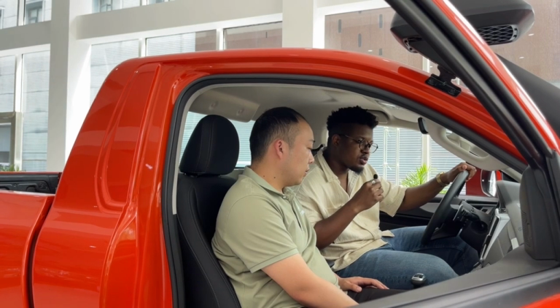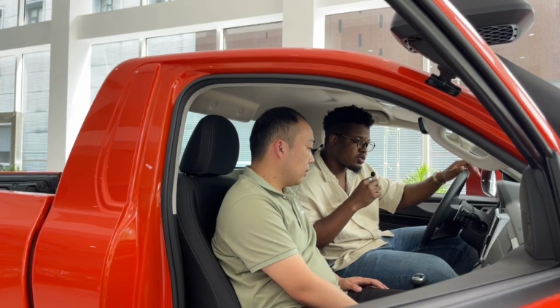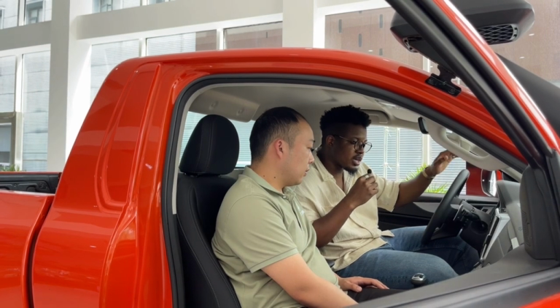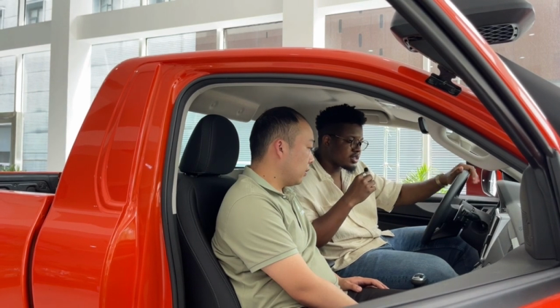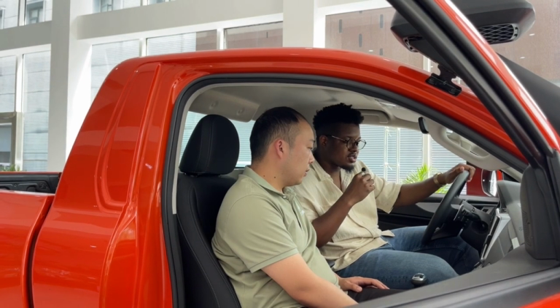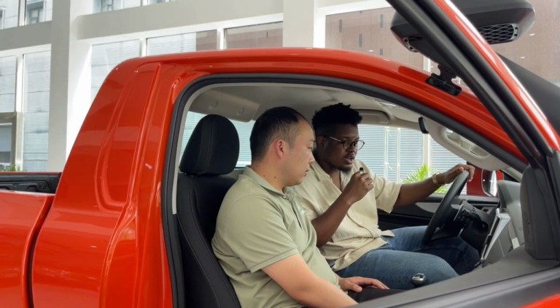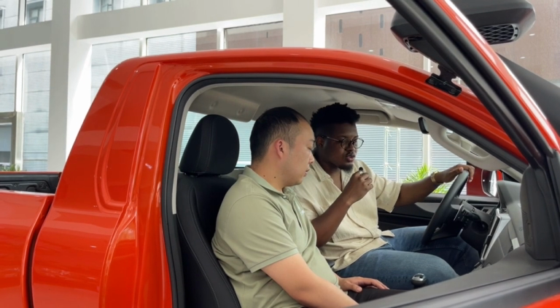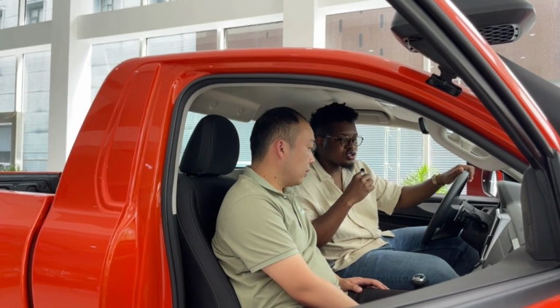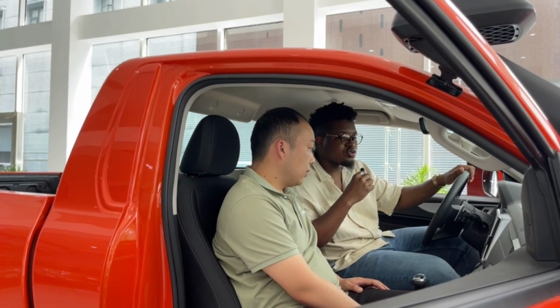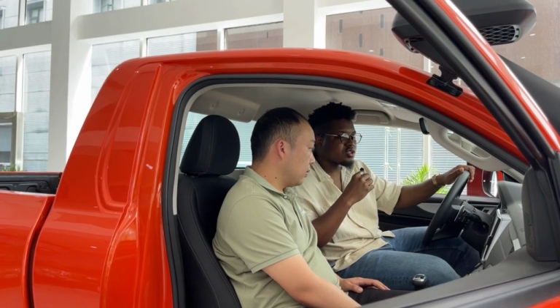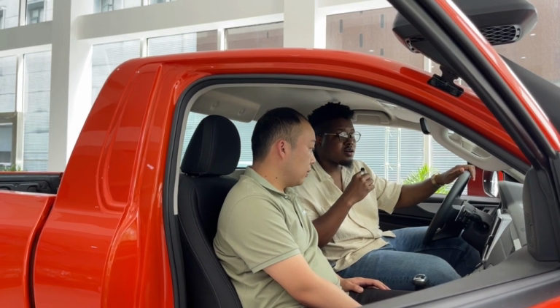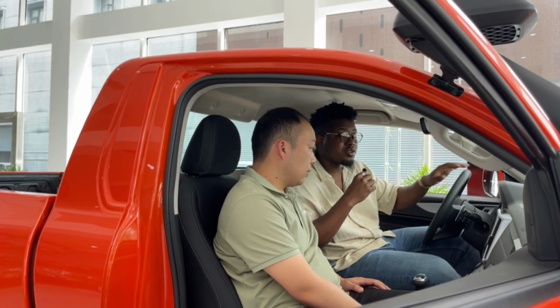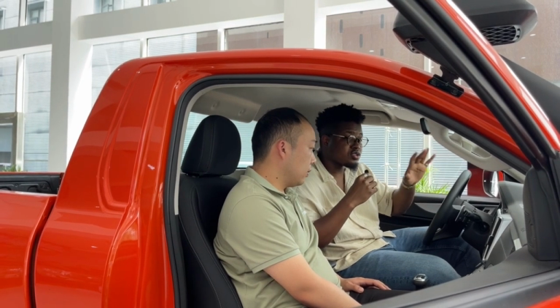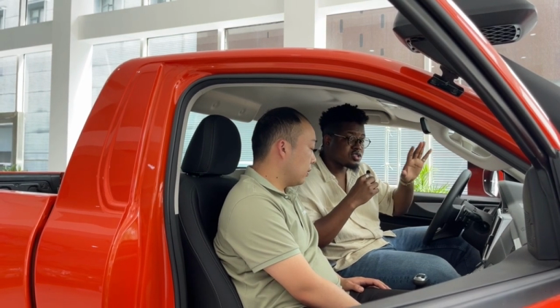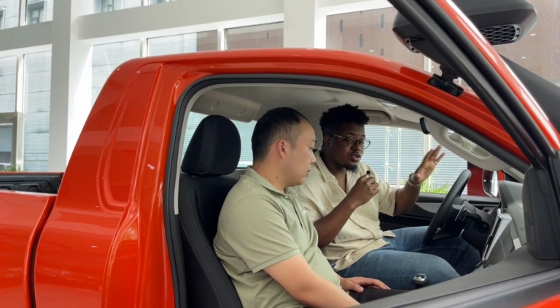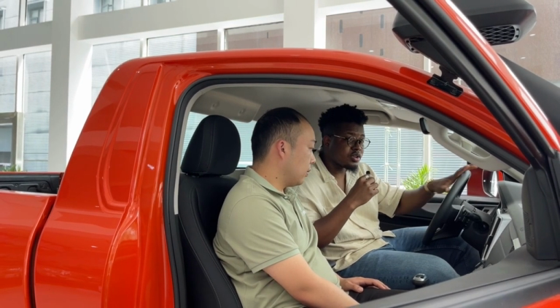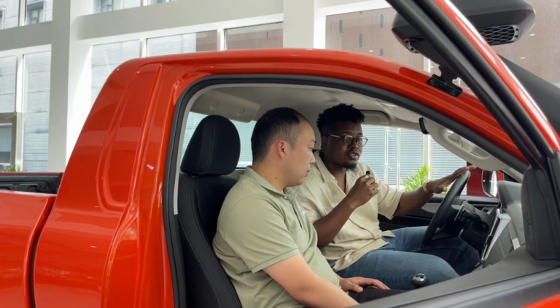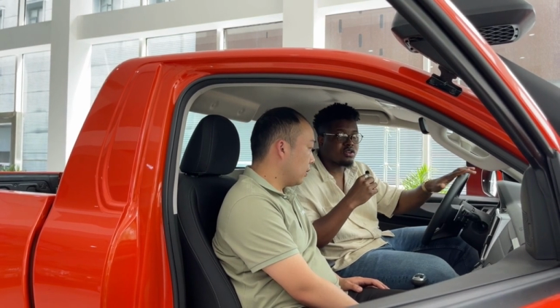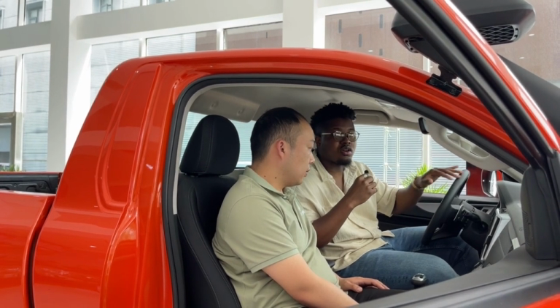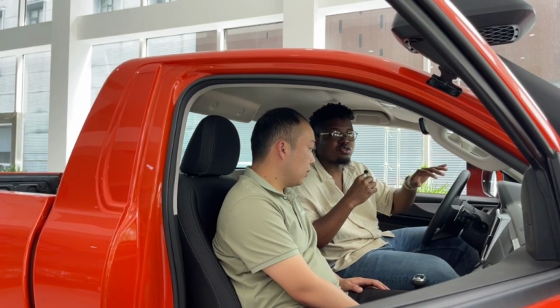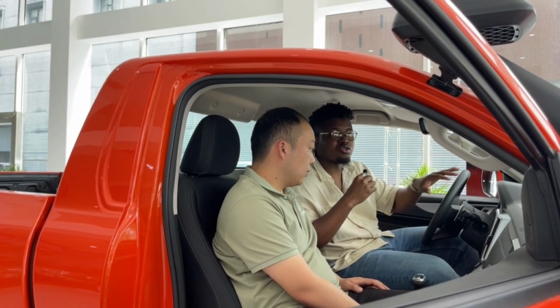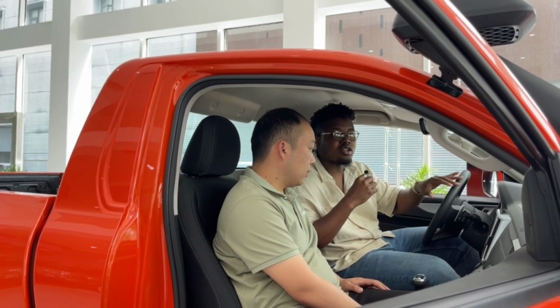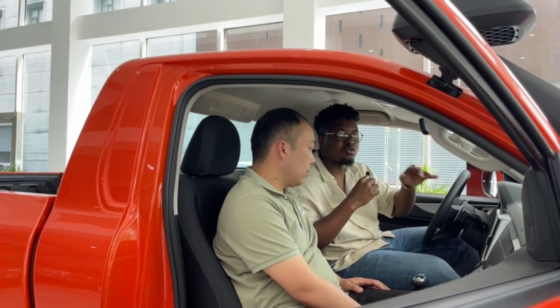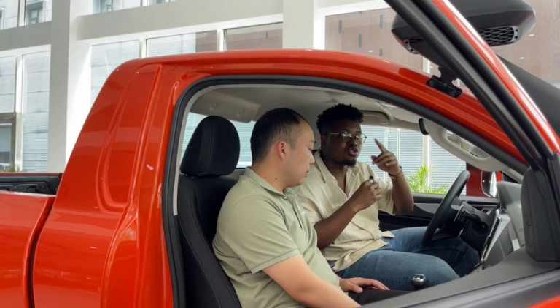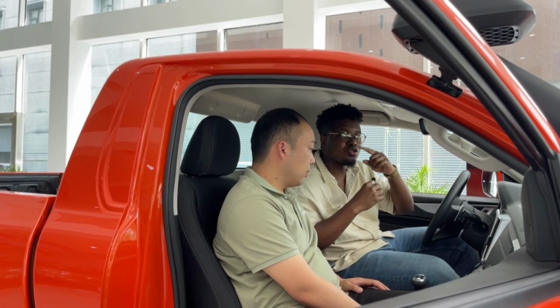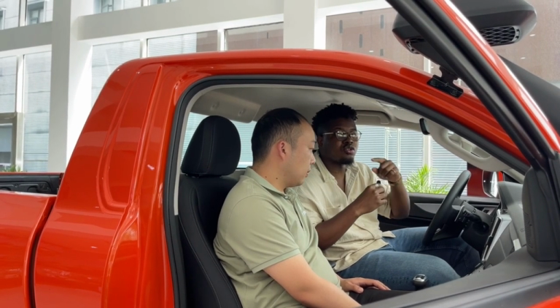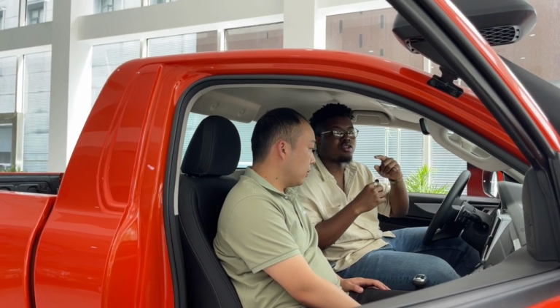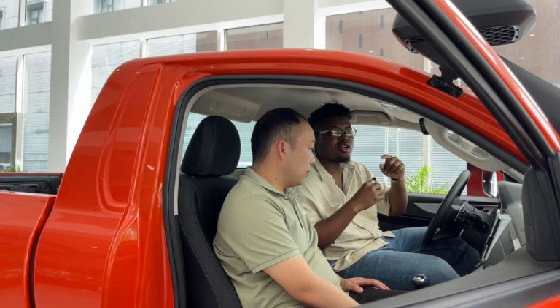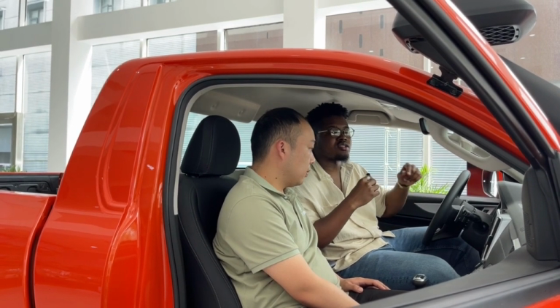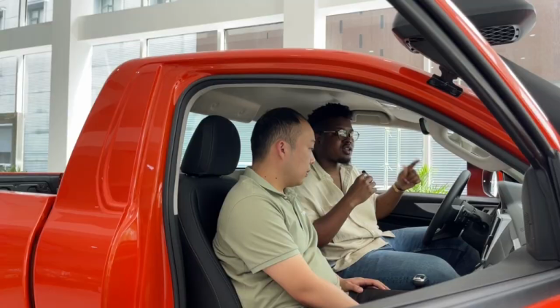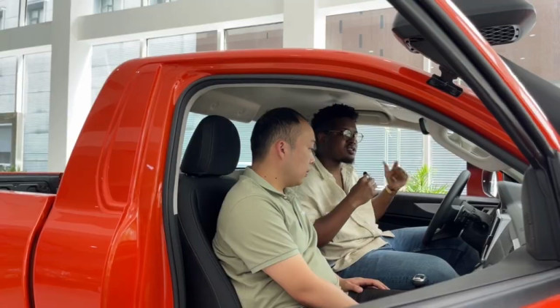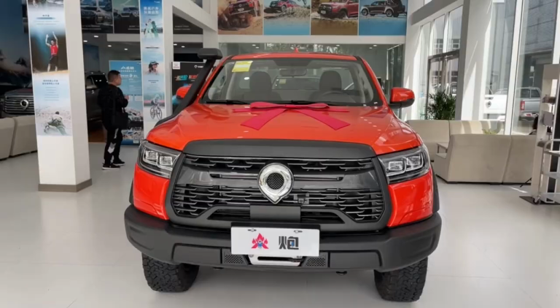I'll continue now because it's a quick video. I'll continue to show you the other cars. Let's go.